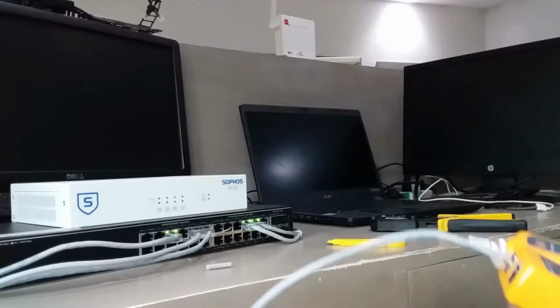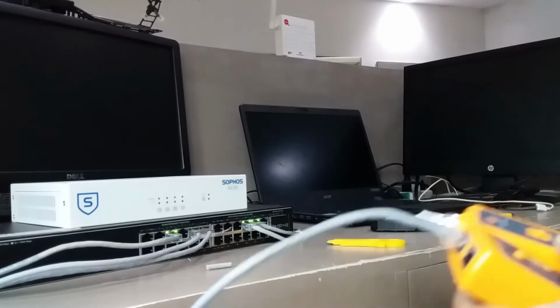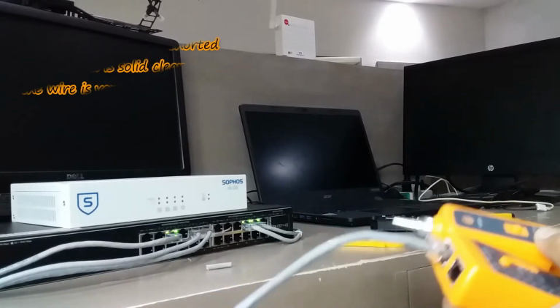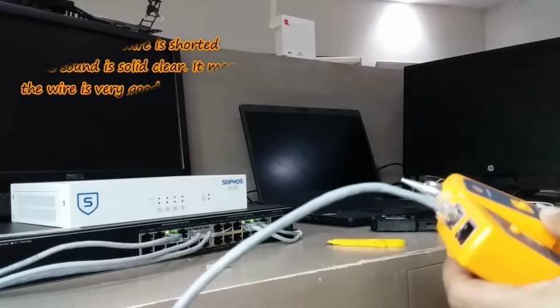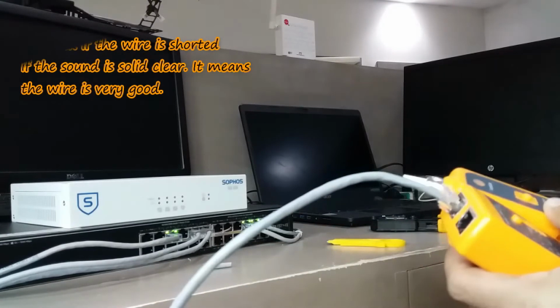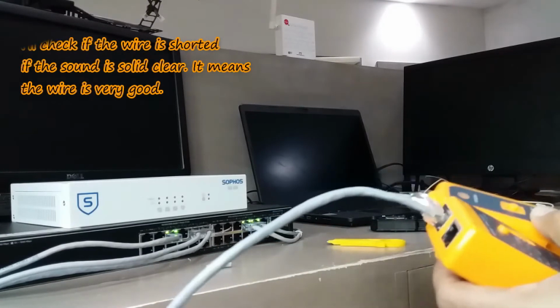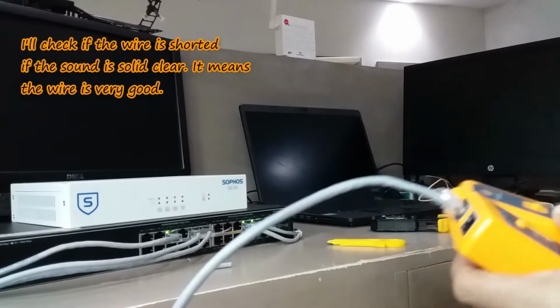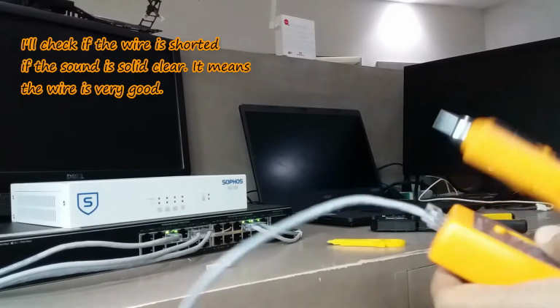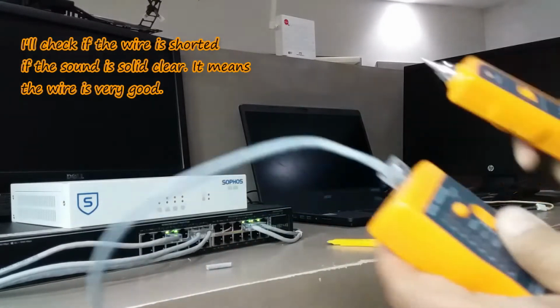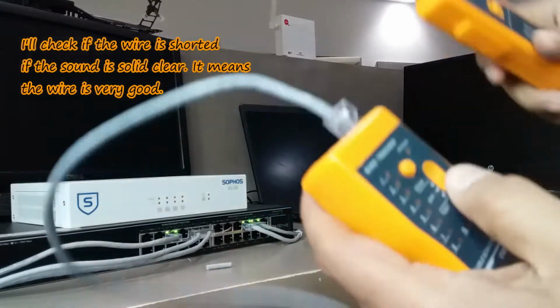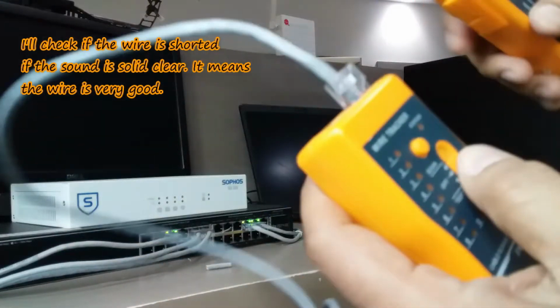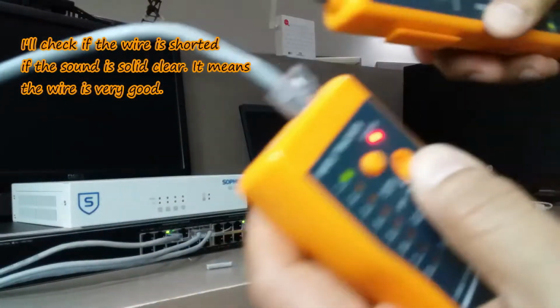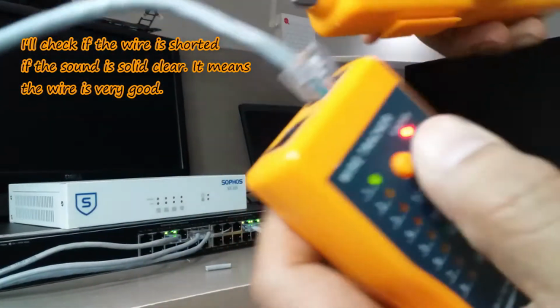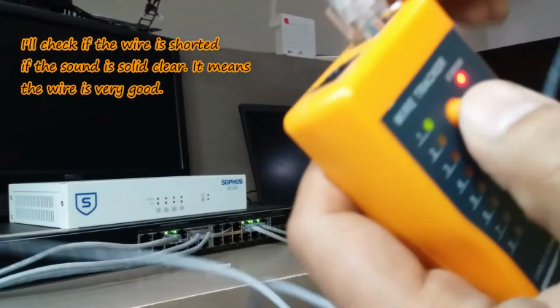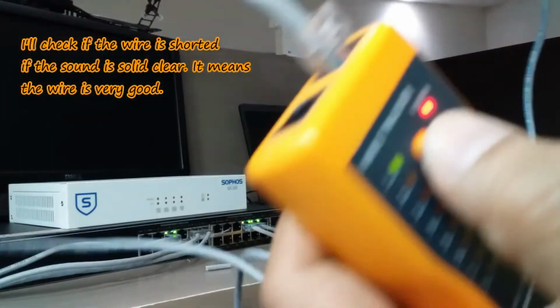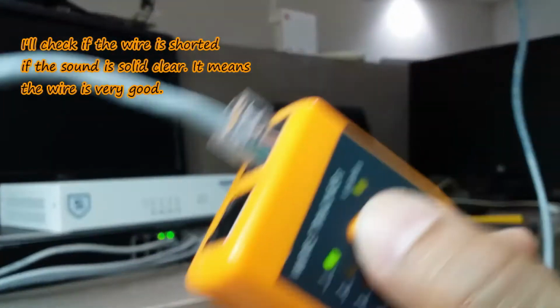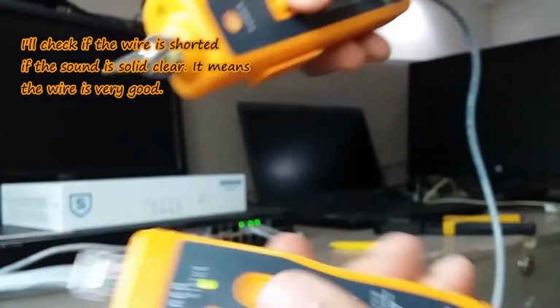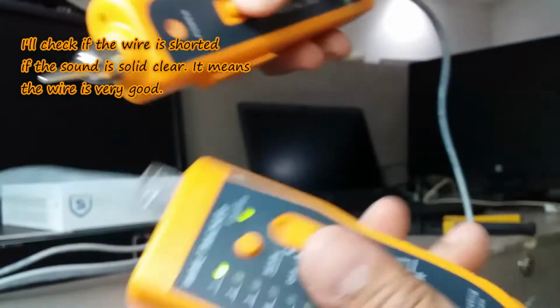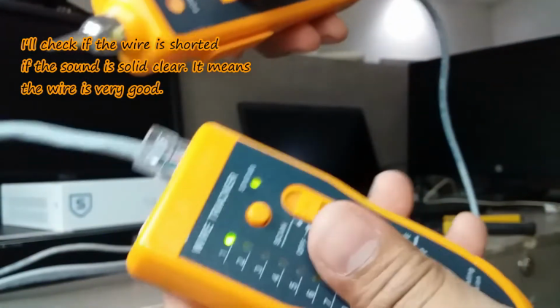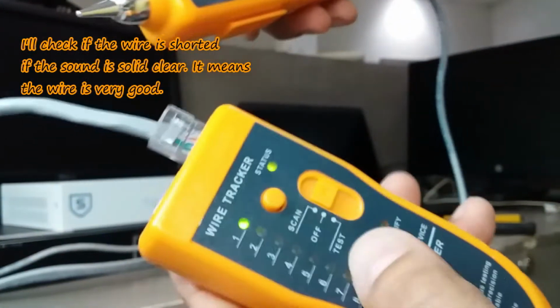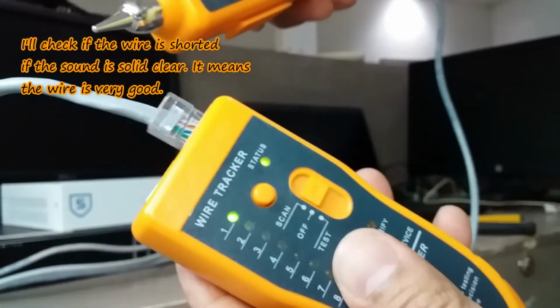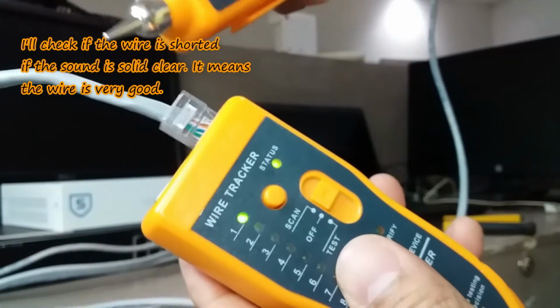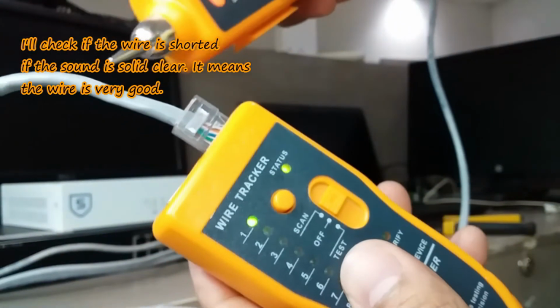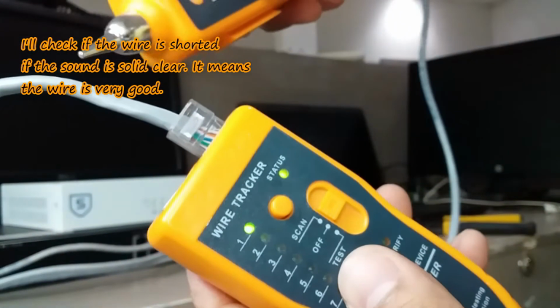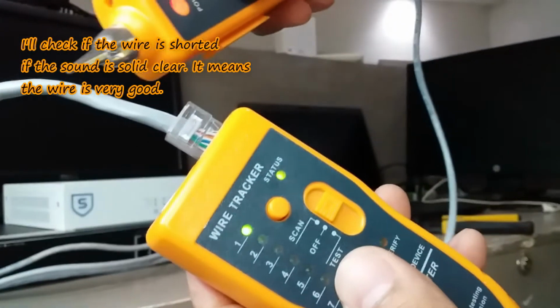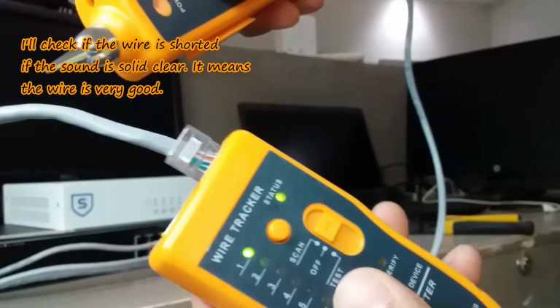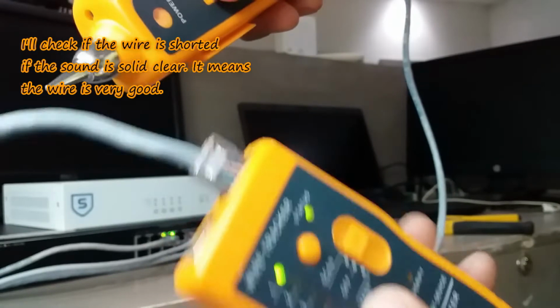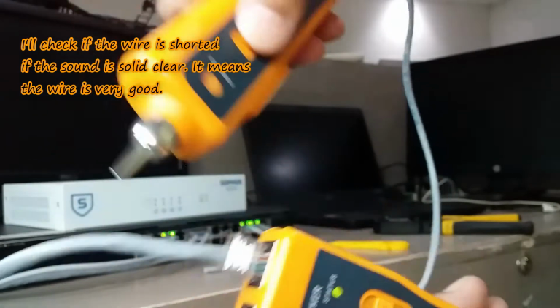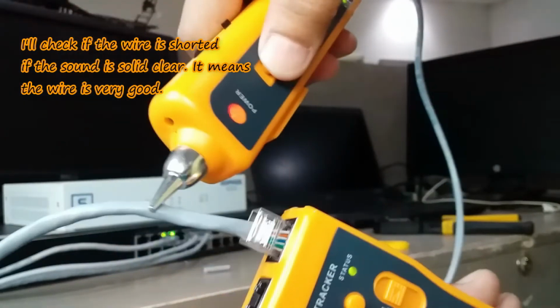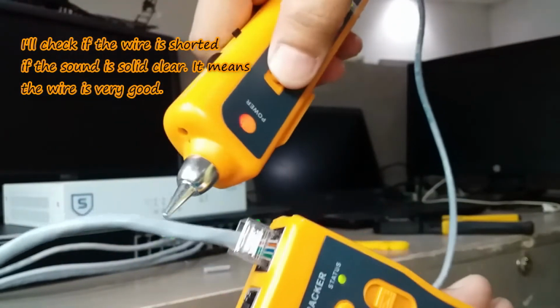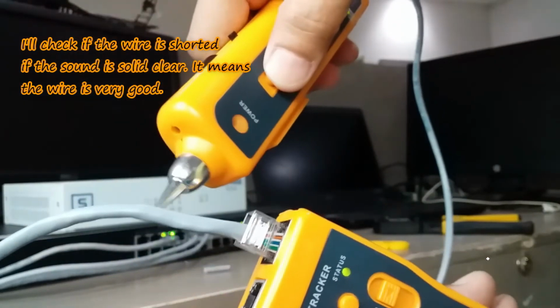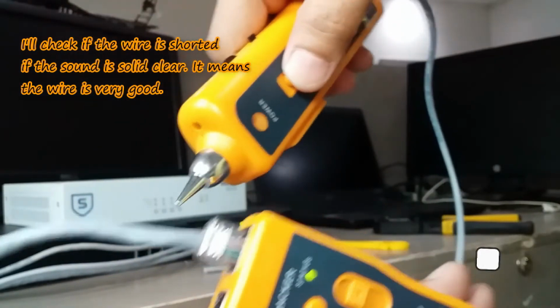I'll check if the wire is short. If the sound is solid and clear, that means the wire is very good.